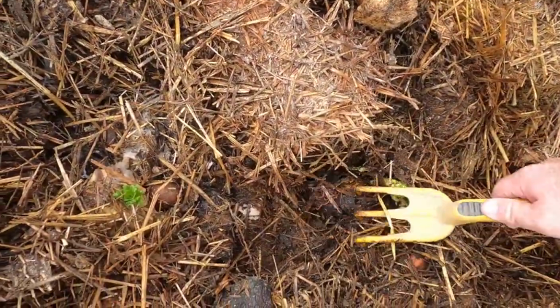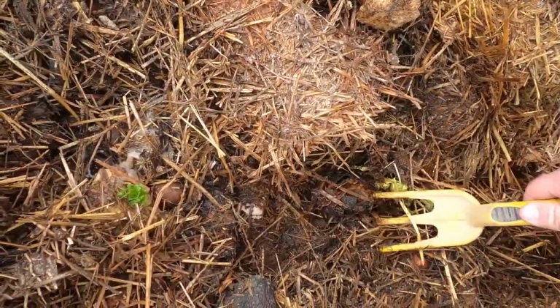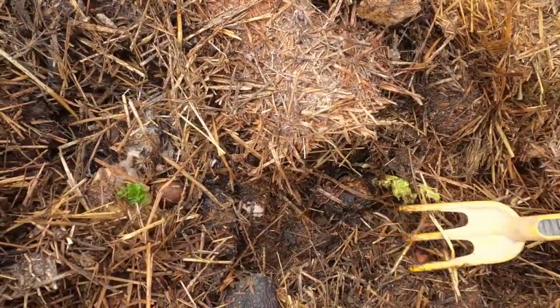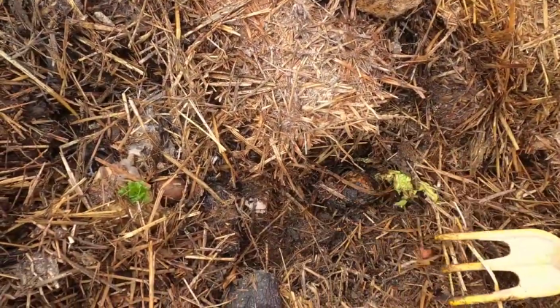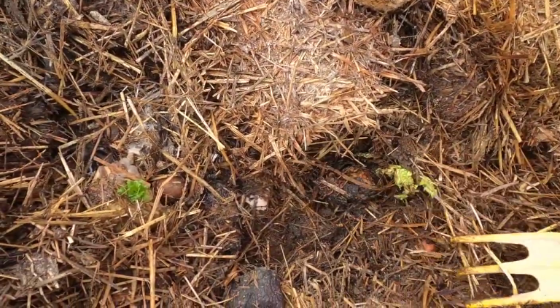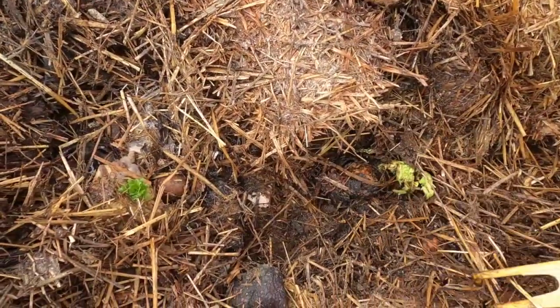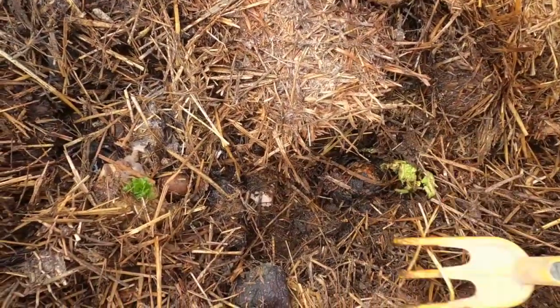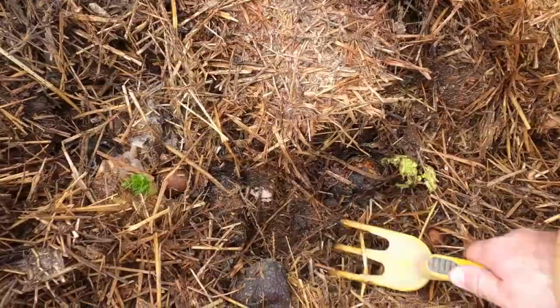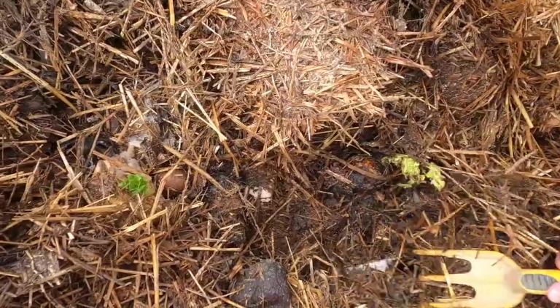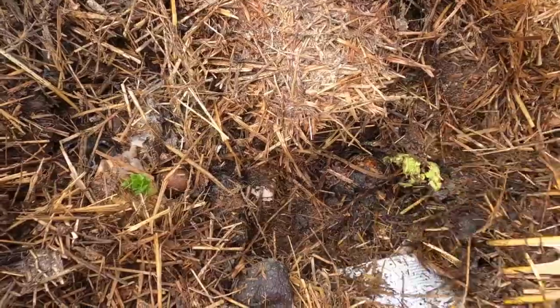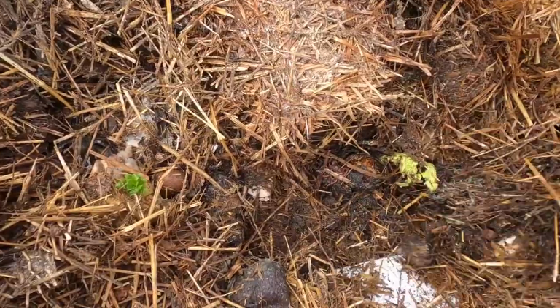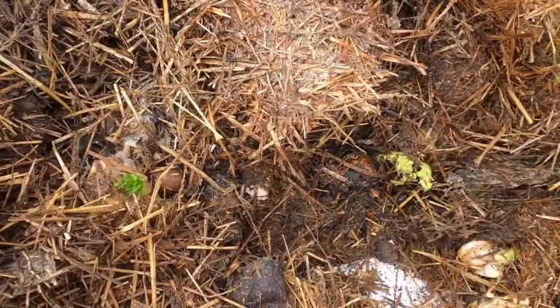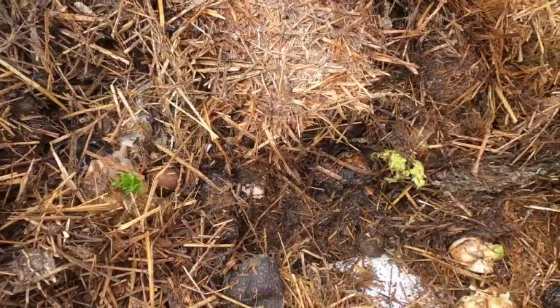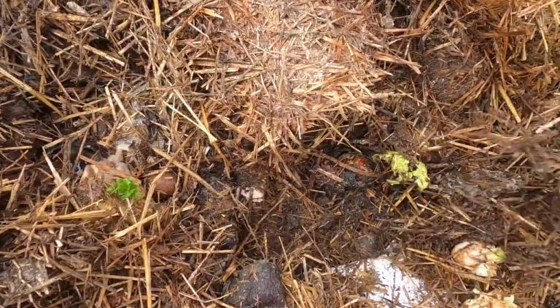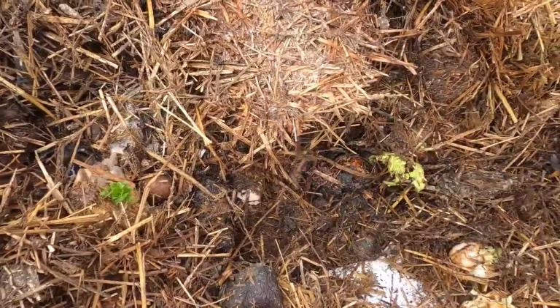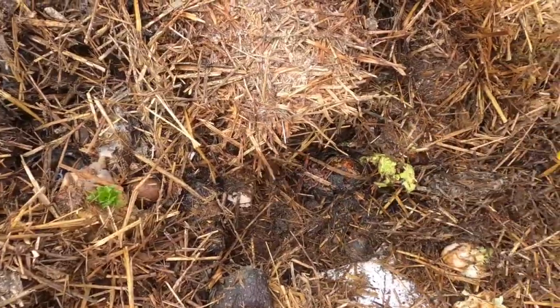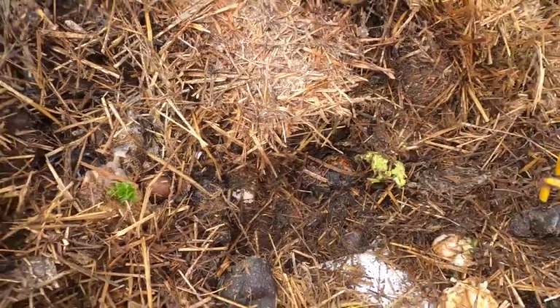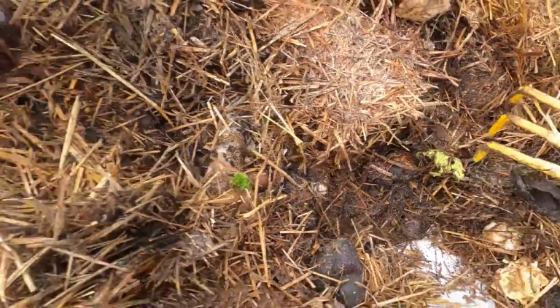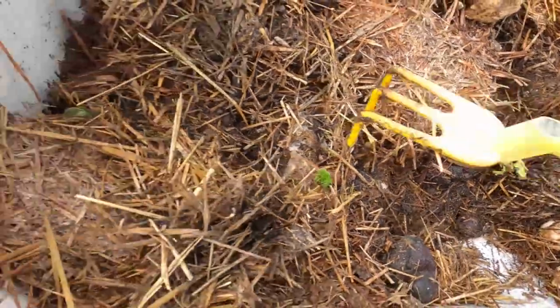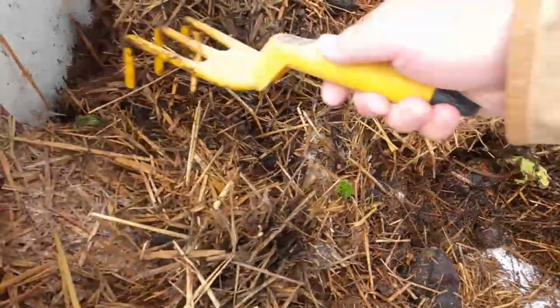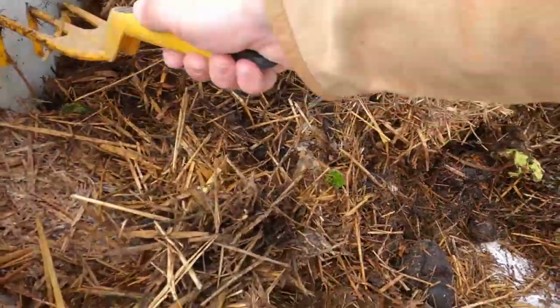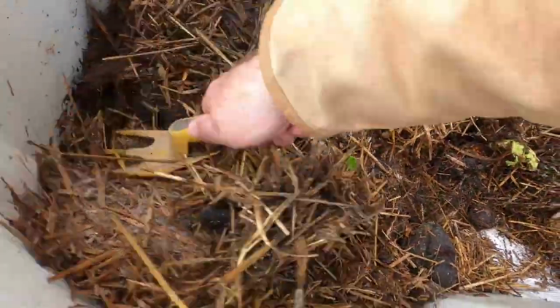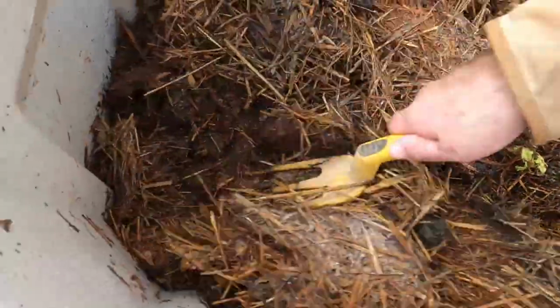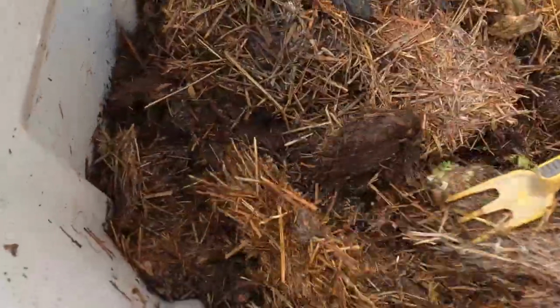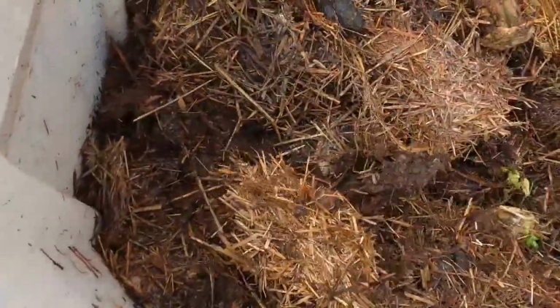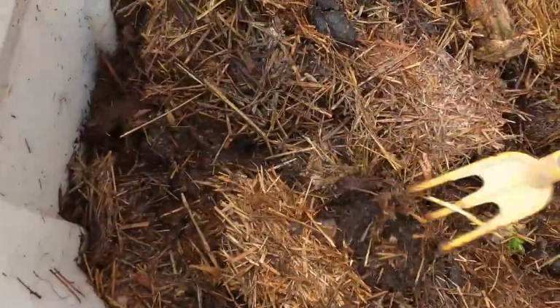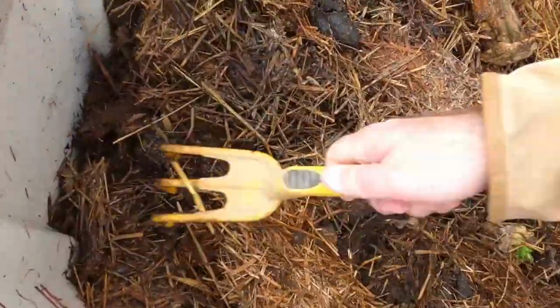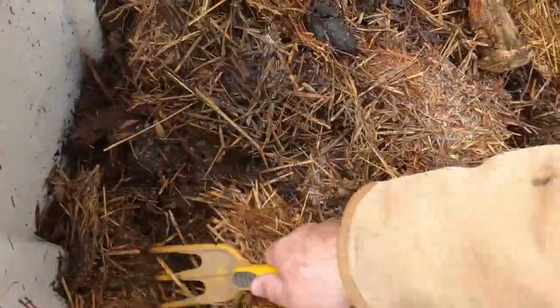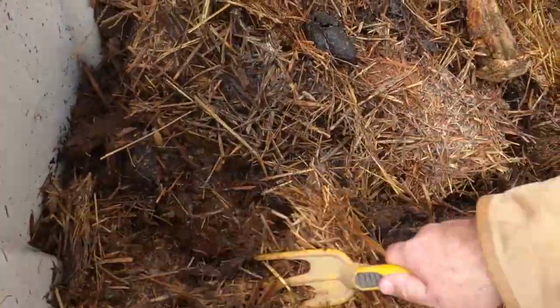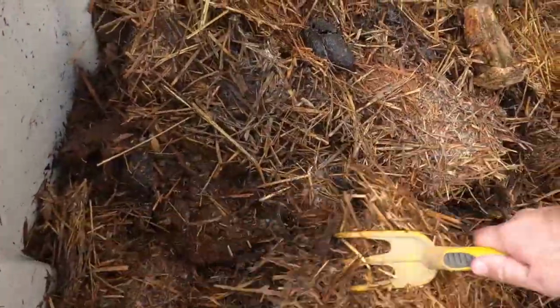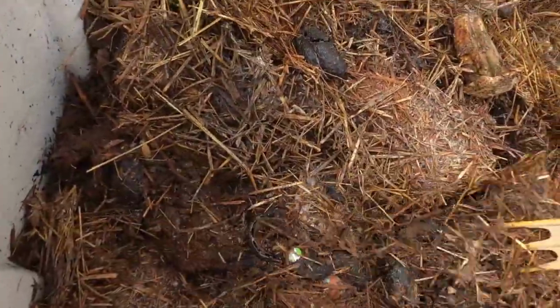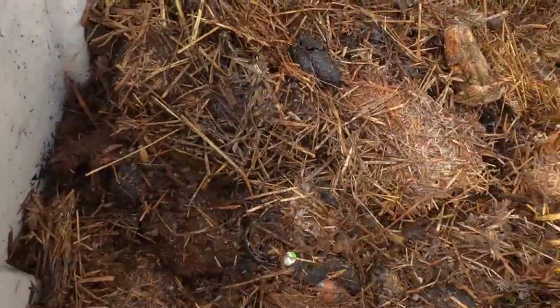Worm party! That's good. It's nice and easy — they've got plenty of food in this one.